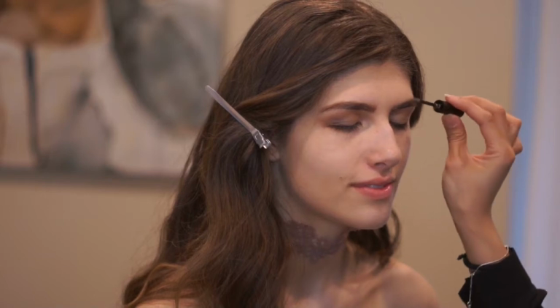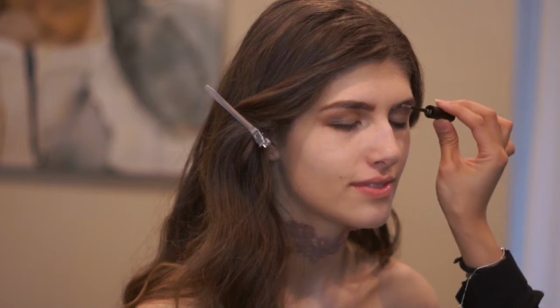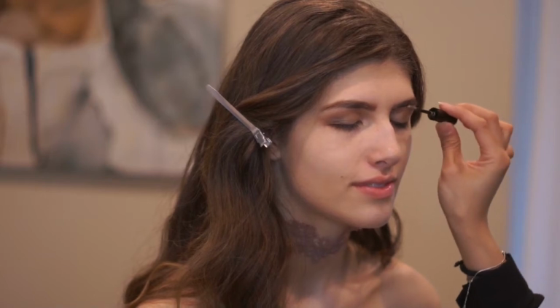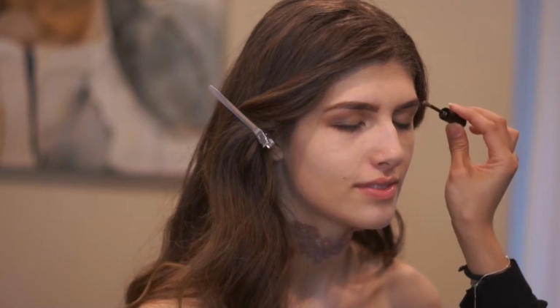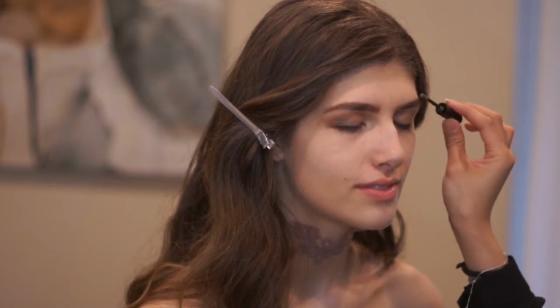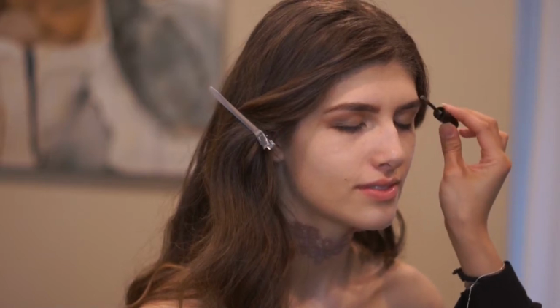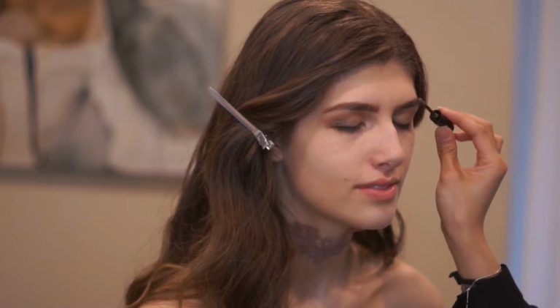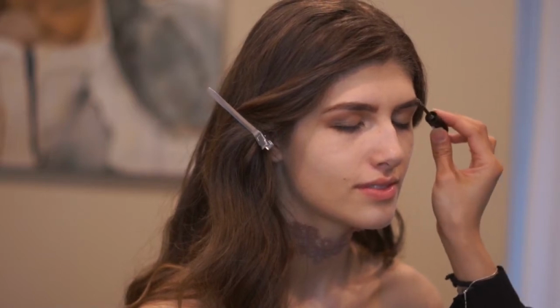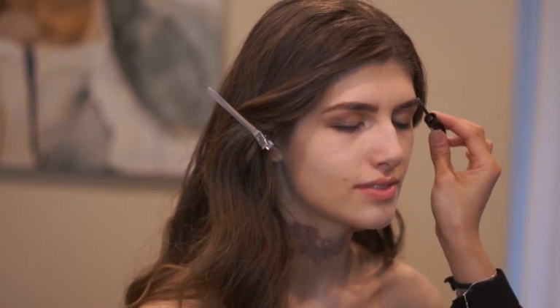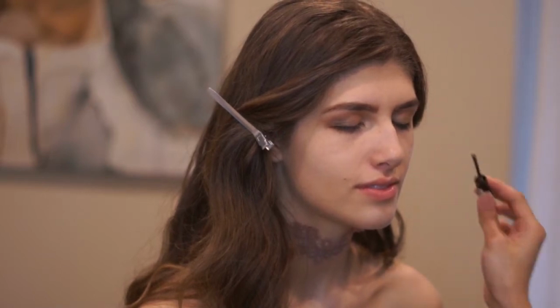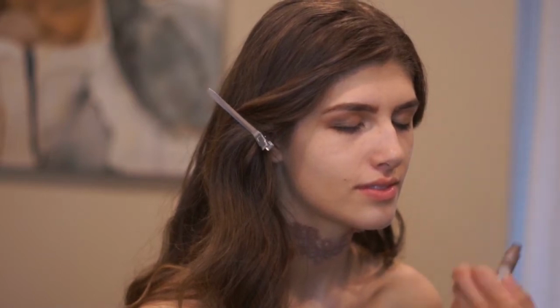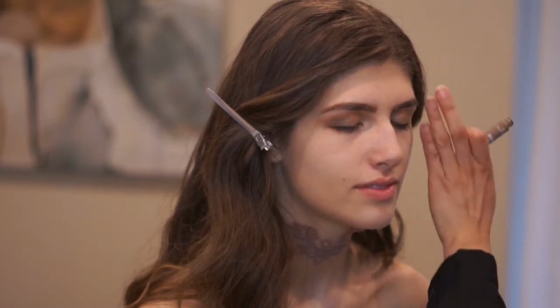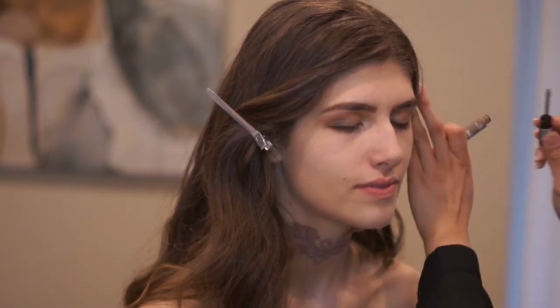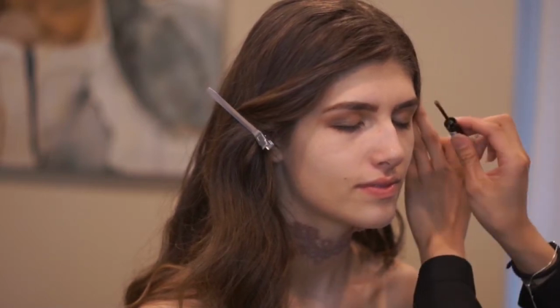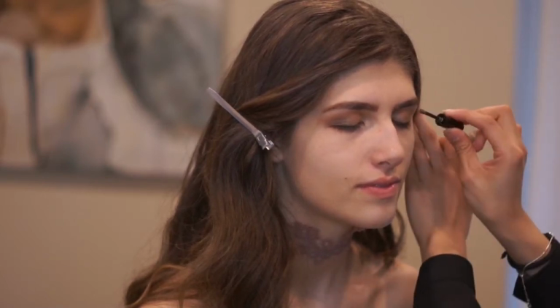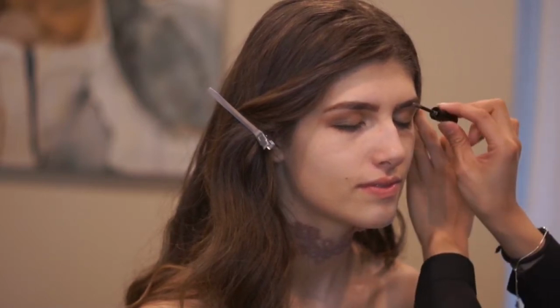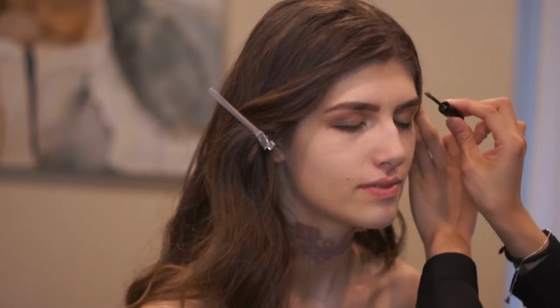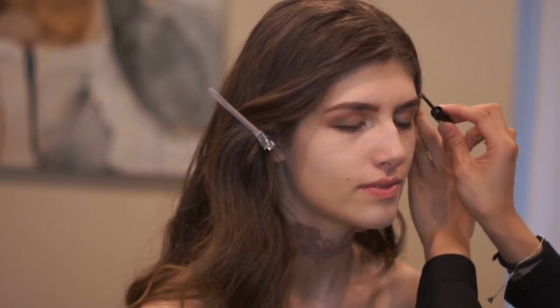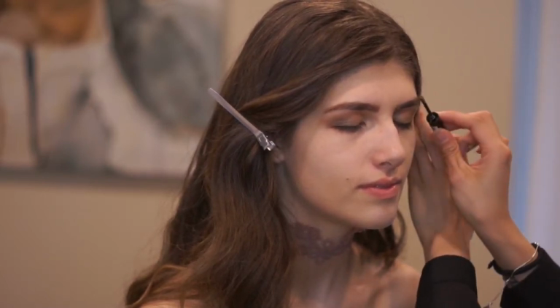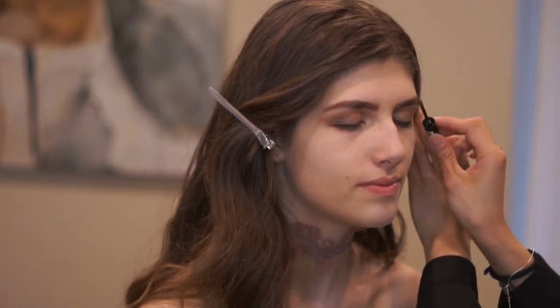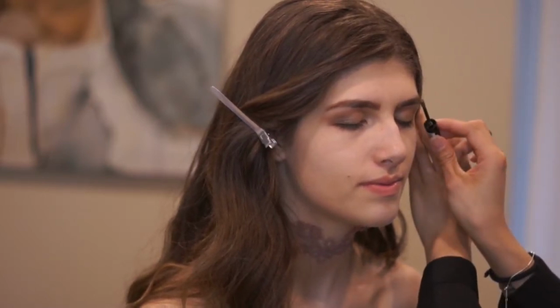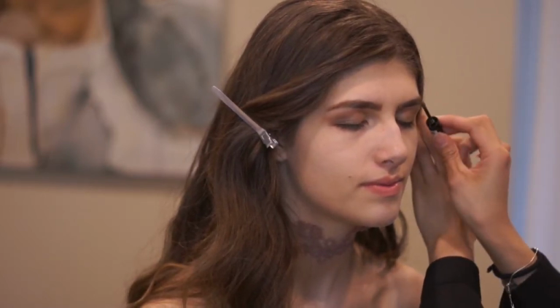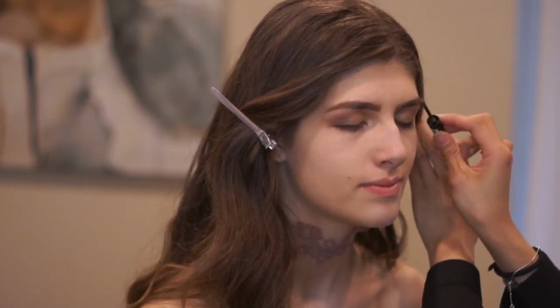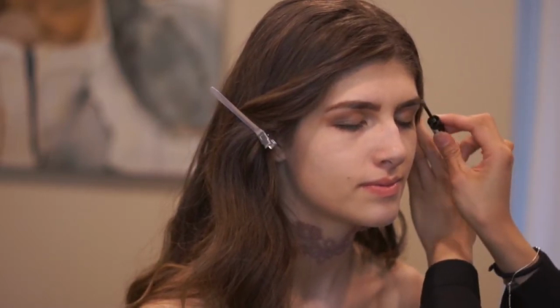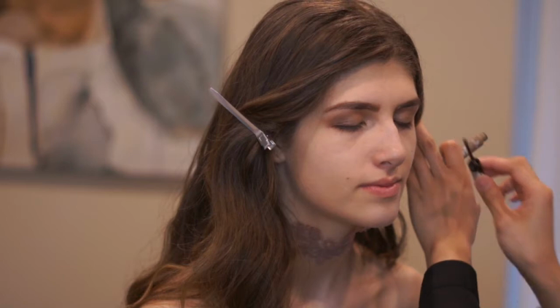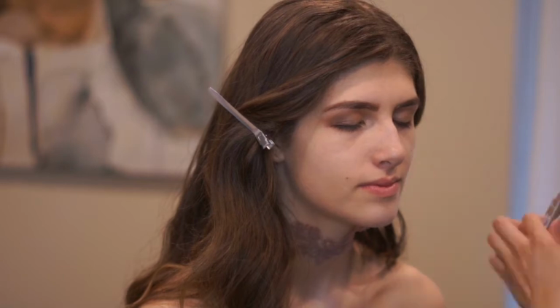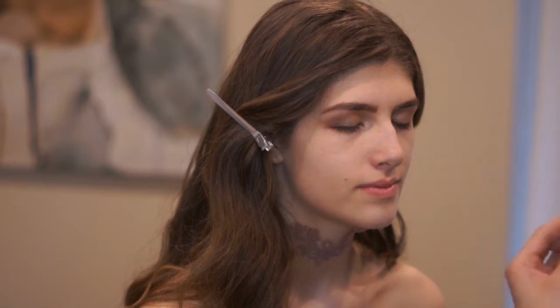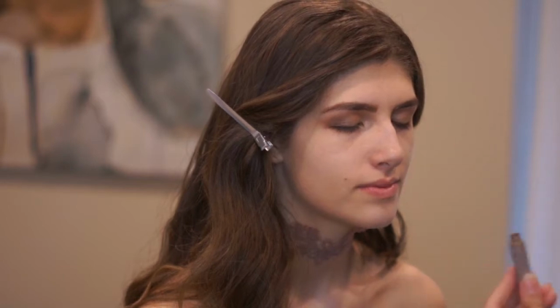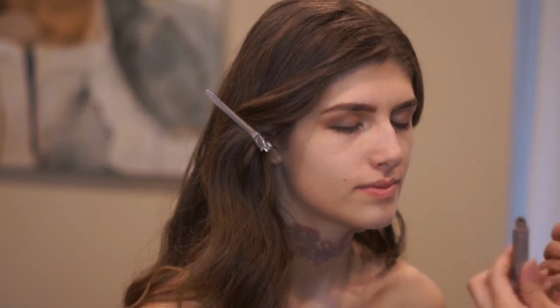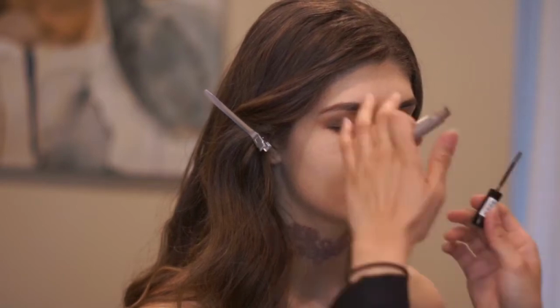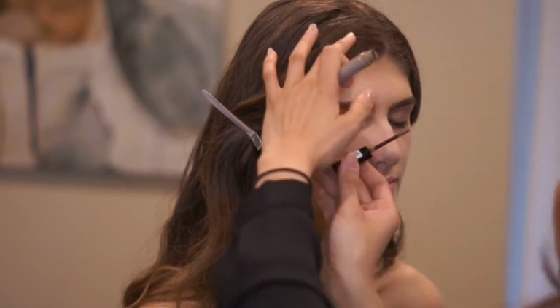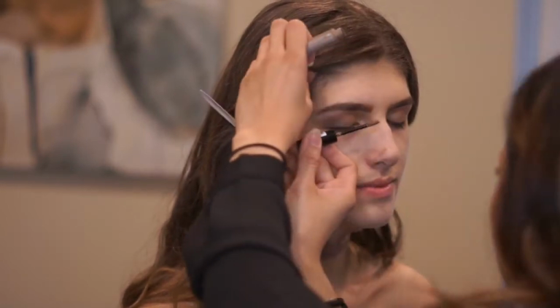I'm setting her brows with Essence Make Me Brow Gel Mascara to blend her blonde brows.